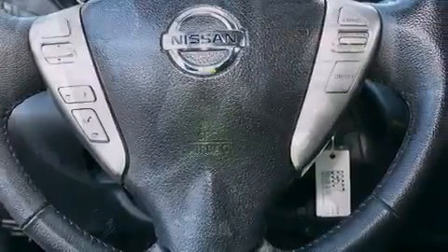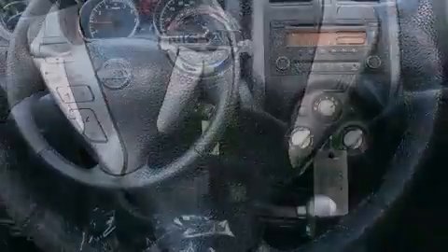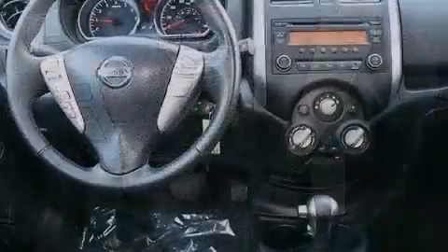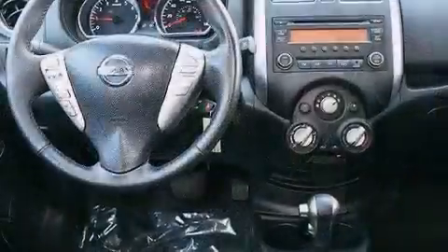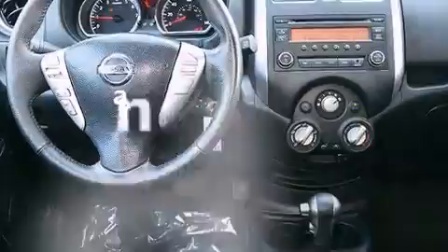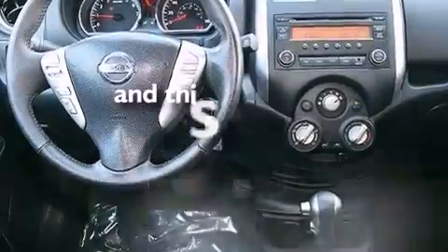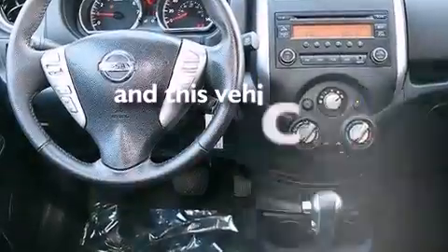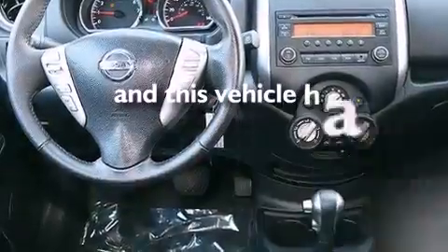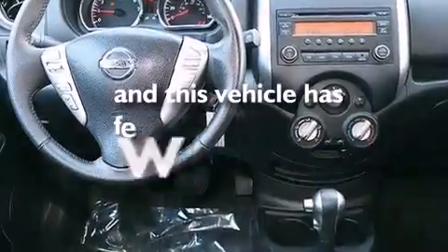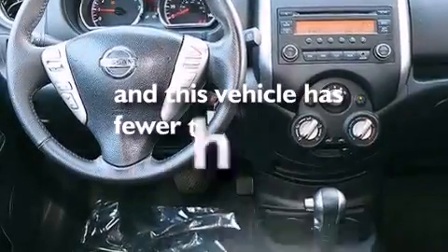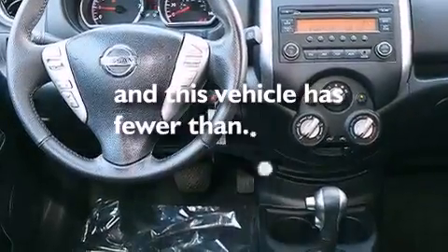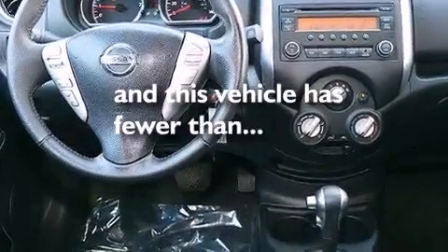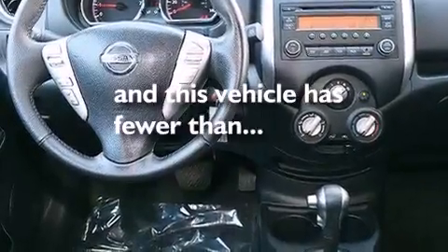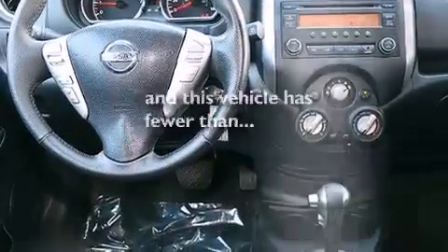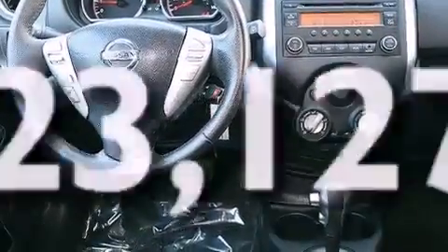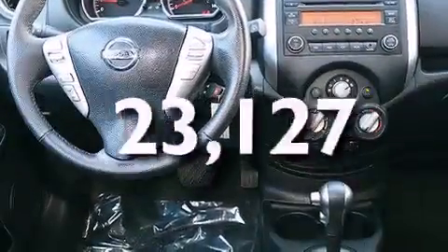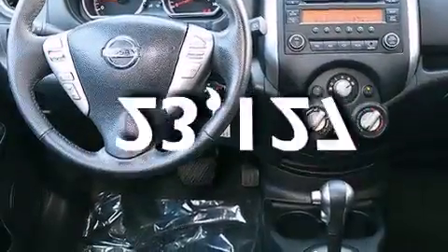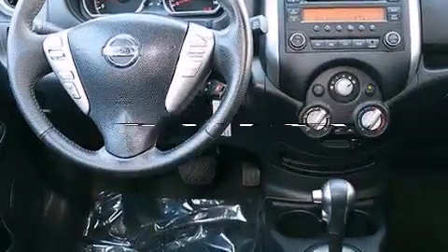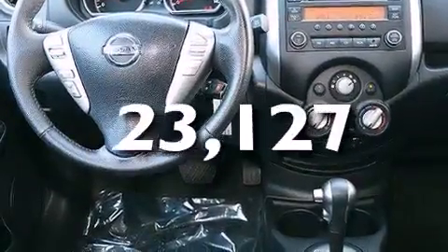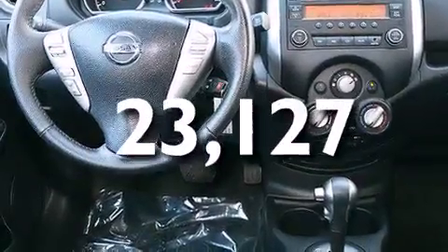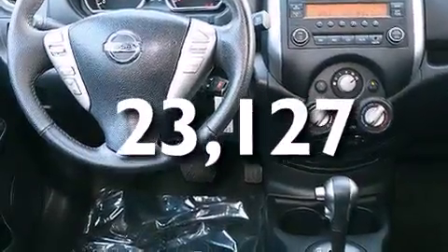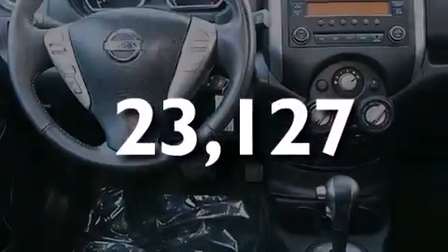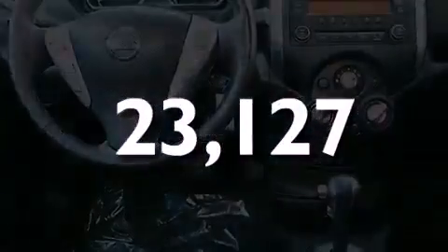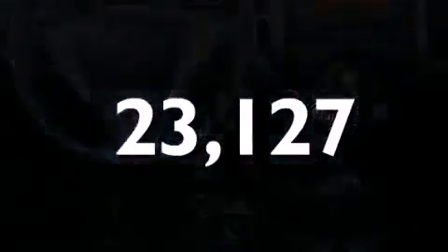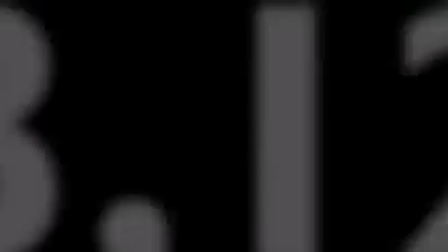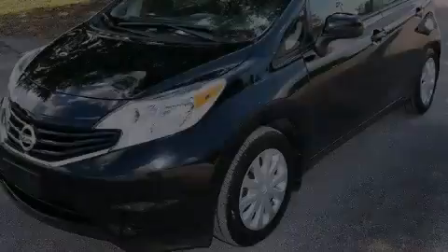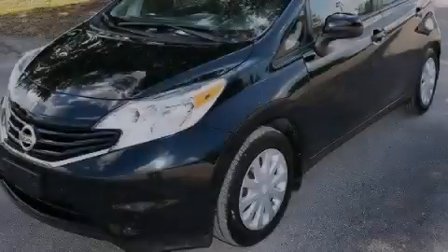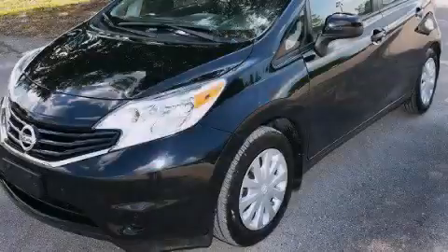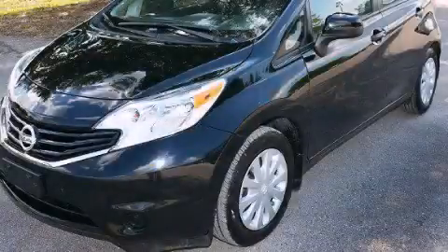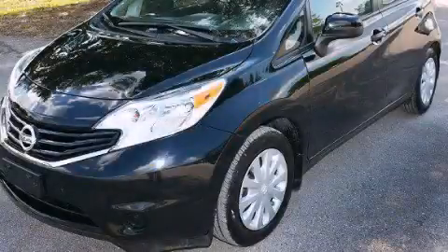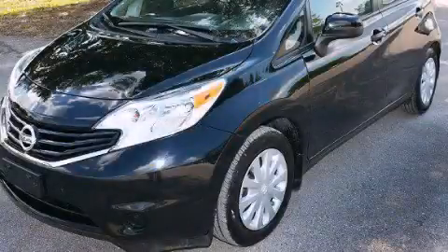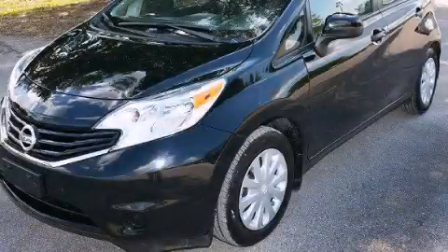This vehicle has fewer than 24,000 miles on the odometer. Please call today to reserve this vehicle for a test drive.